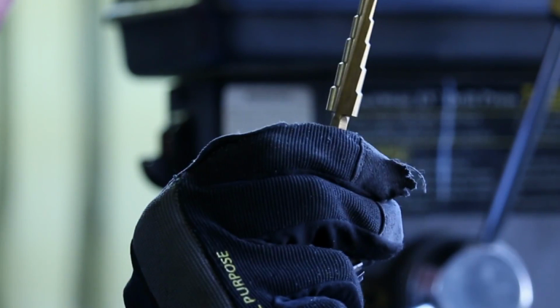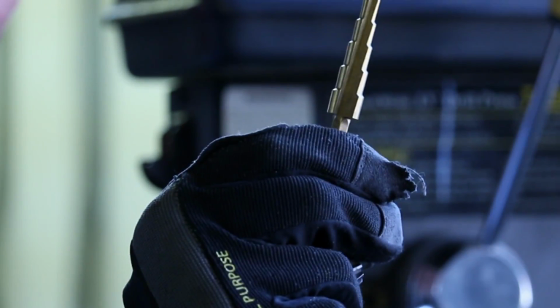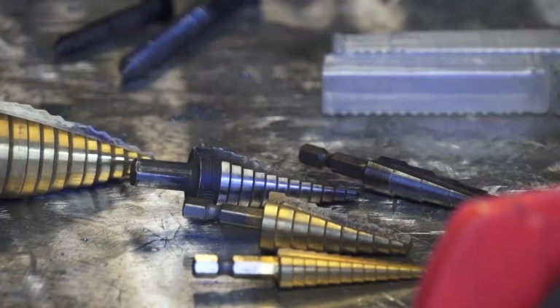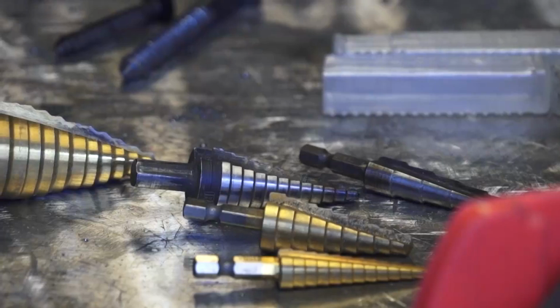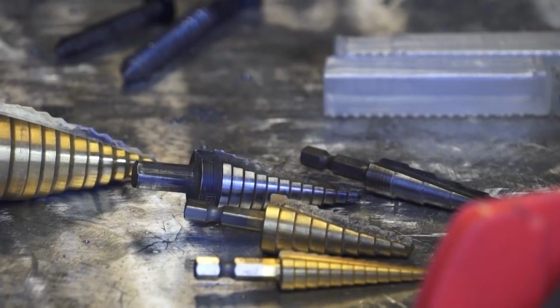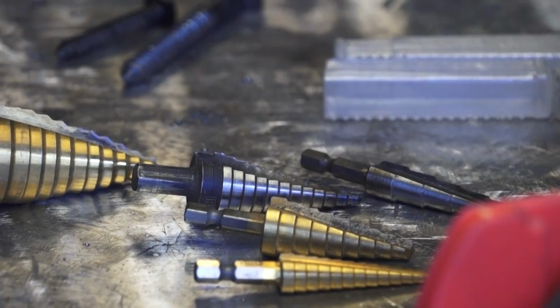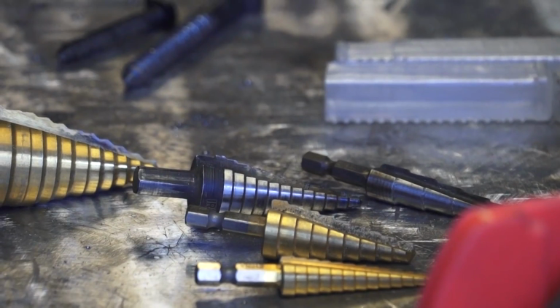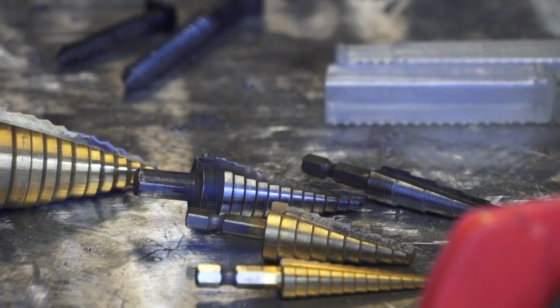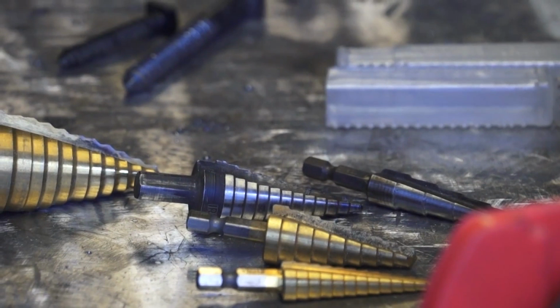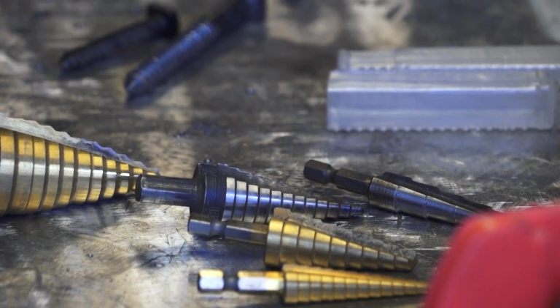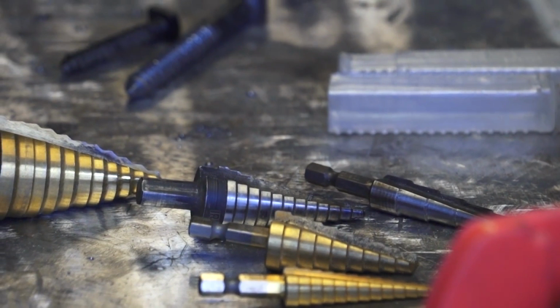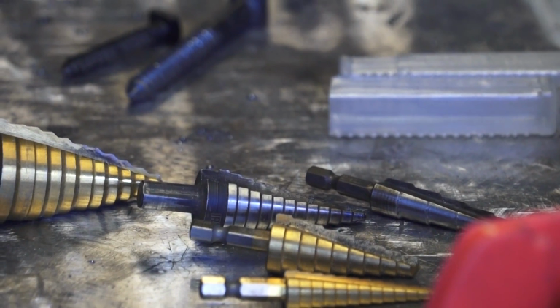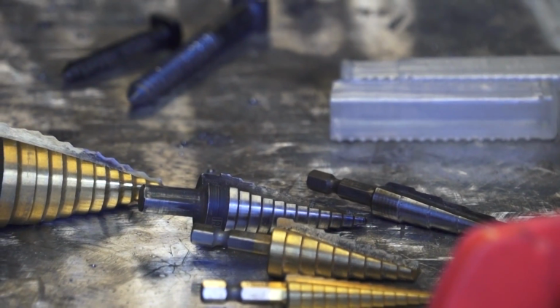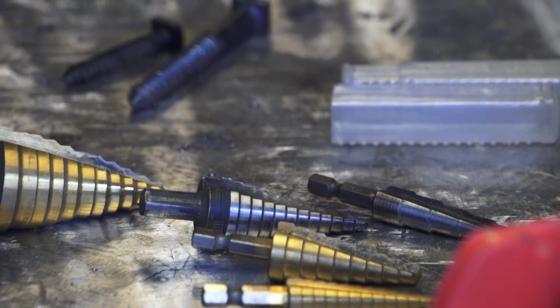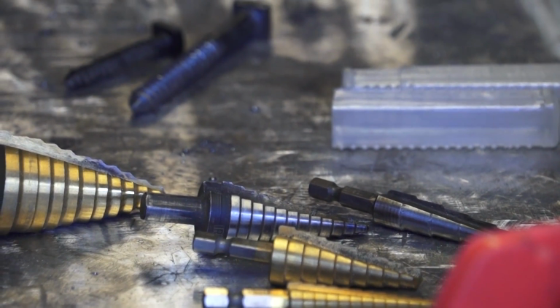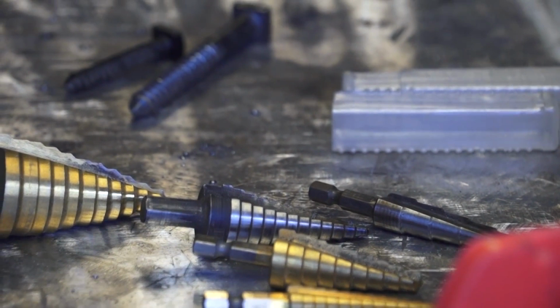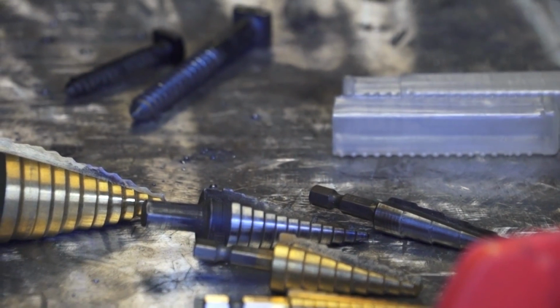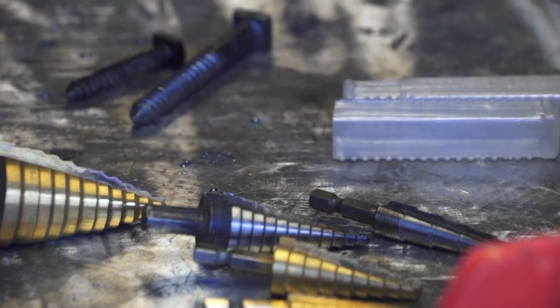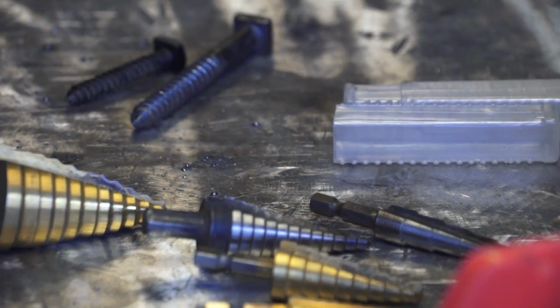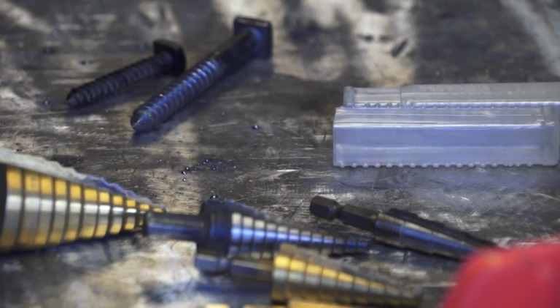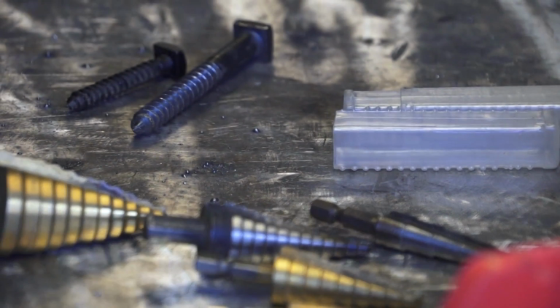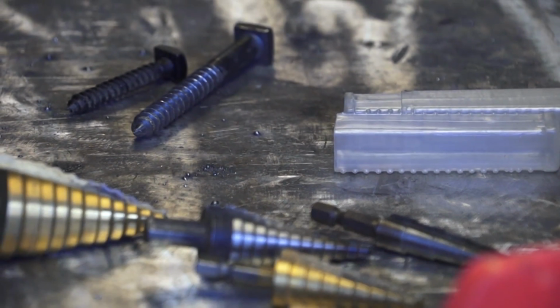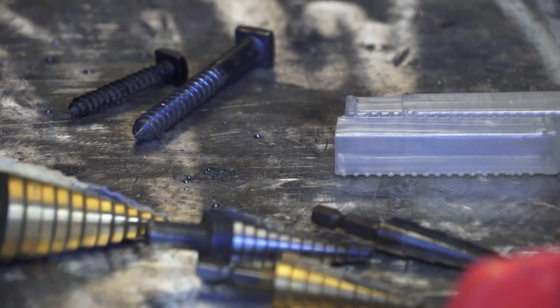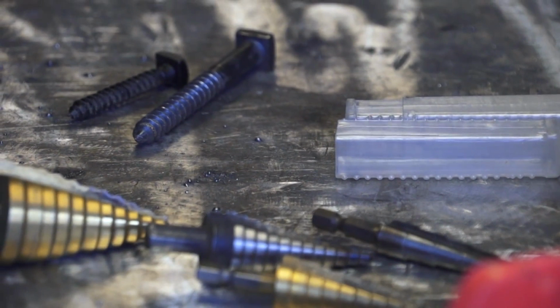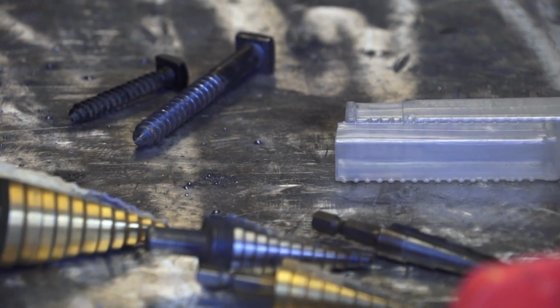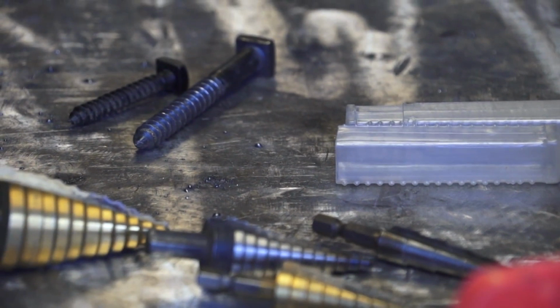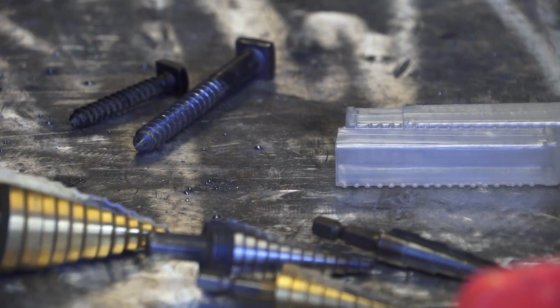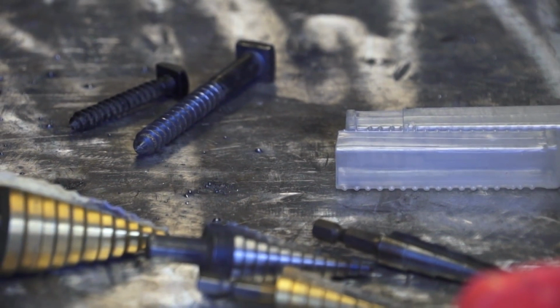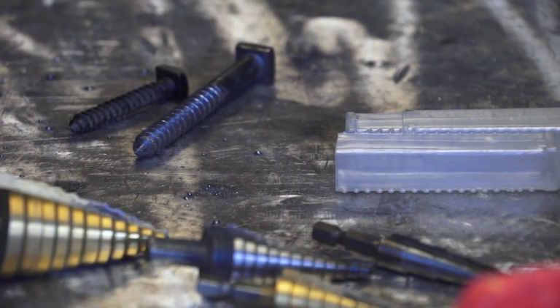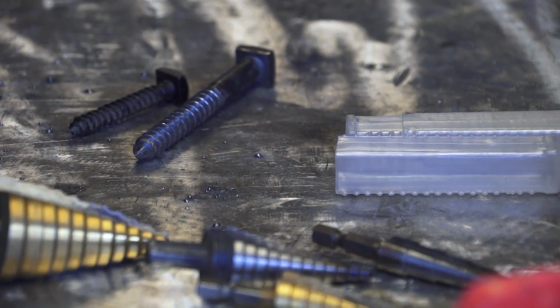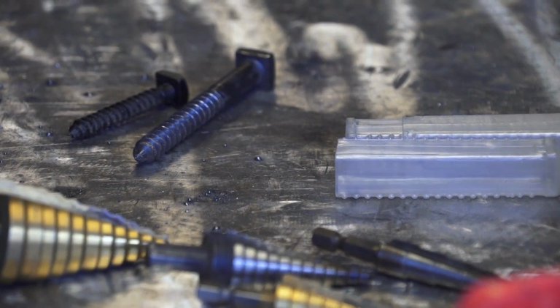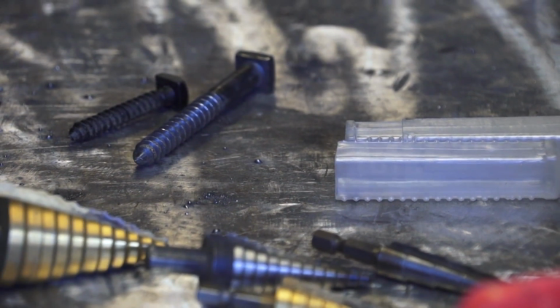They come in a variety of sizes. I'm using this one because it matches the bolts that we use.